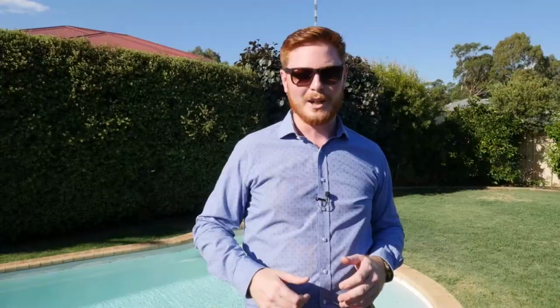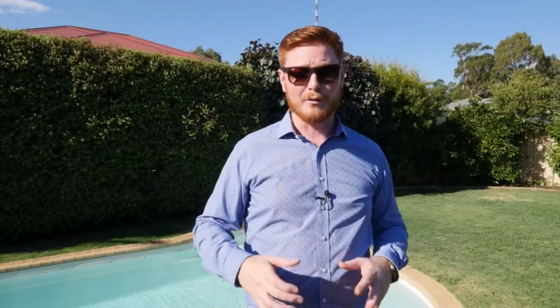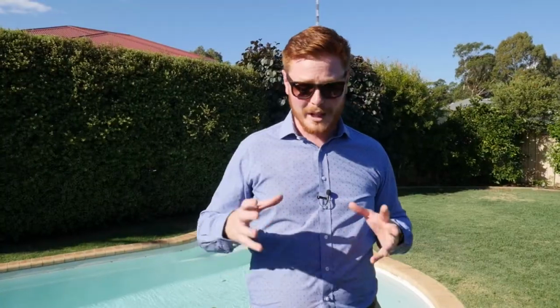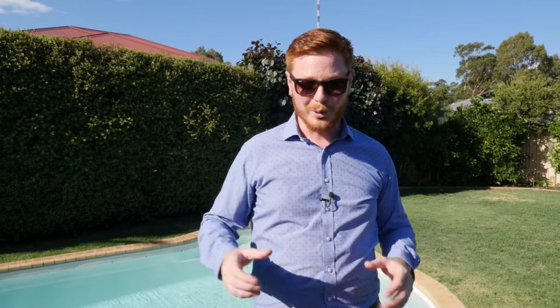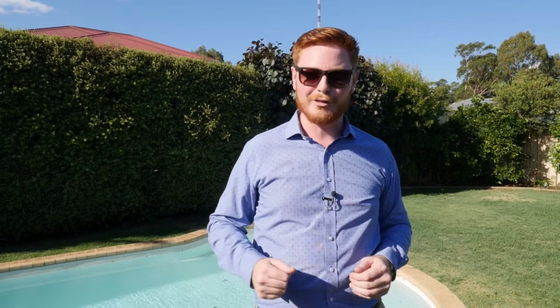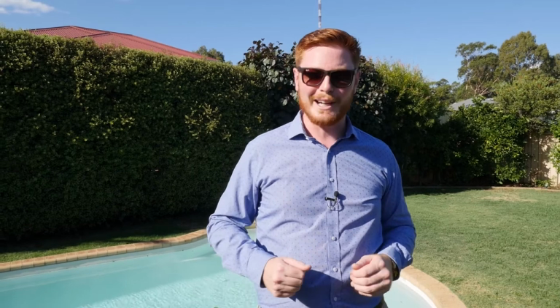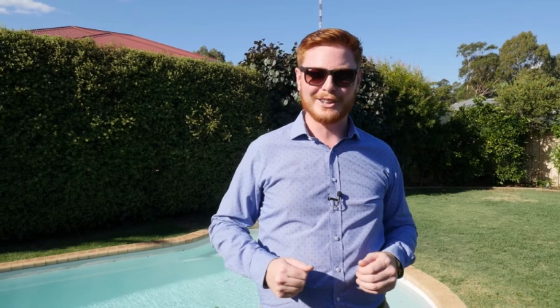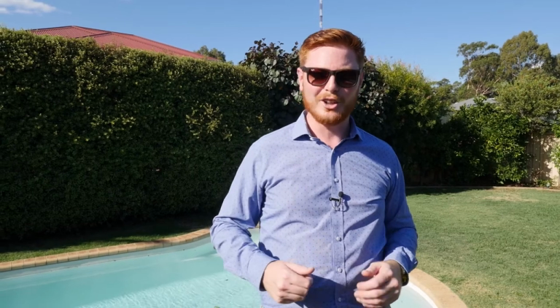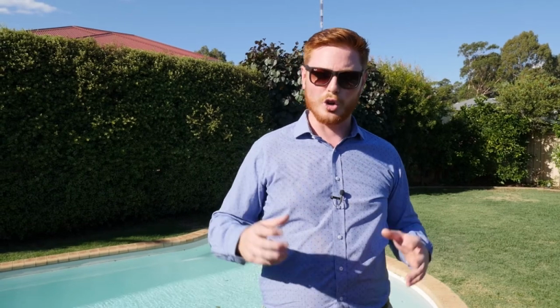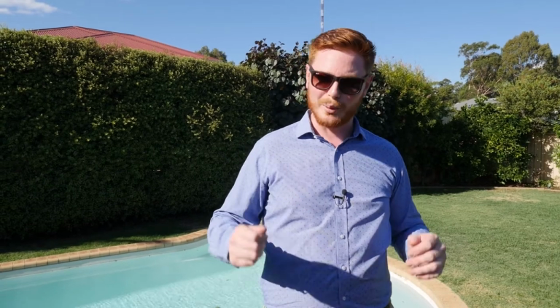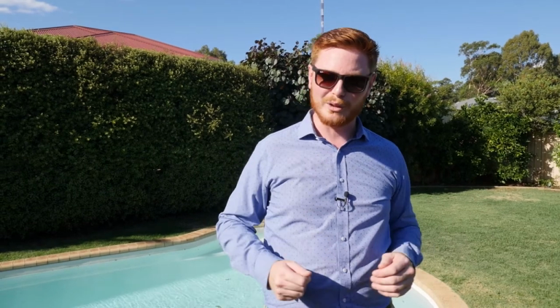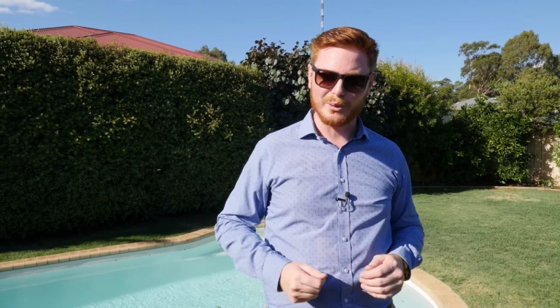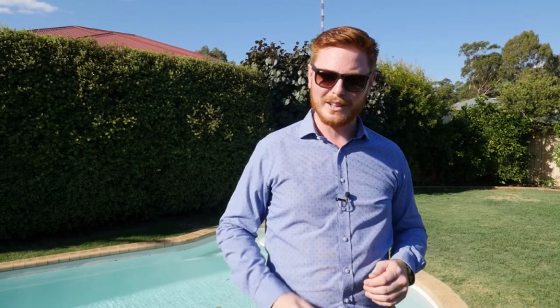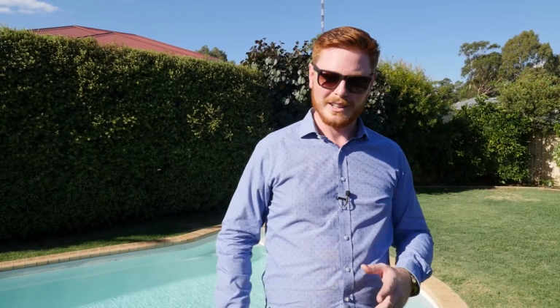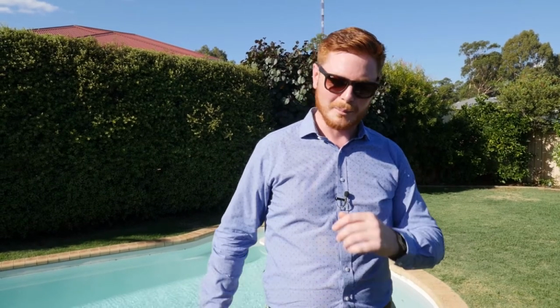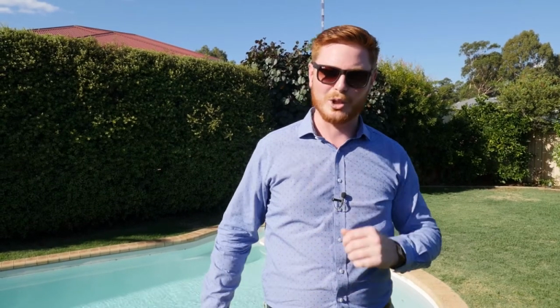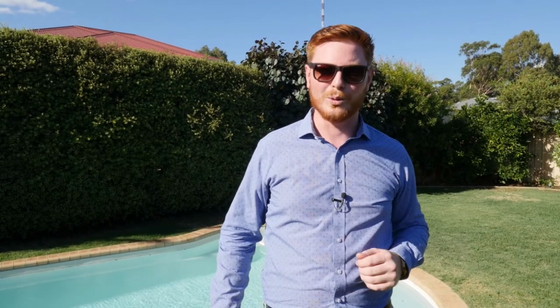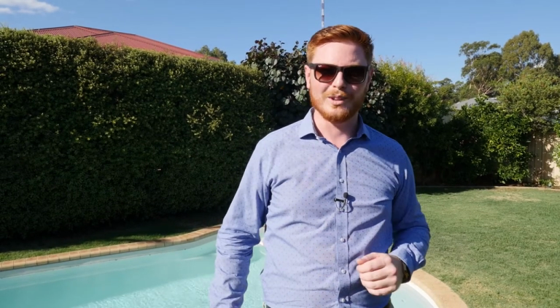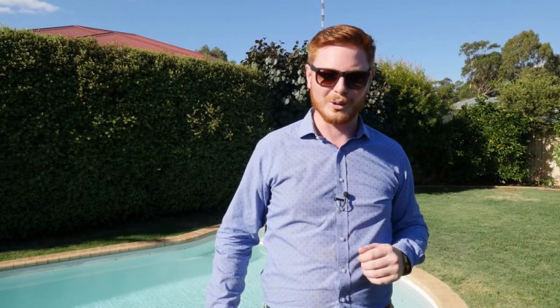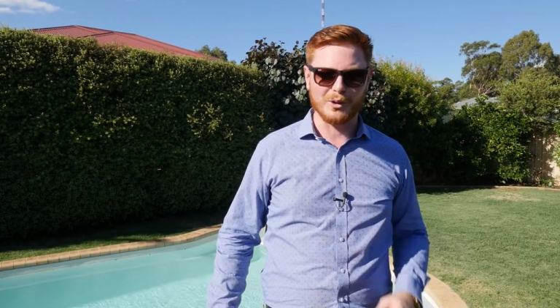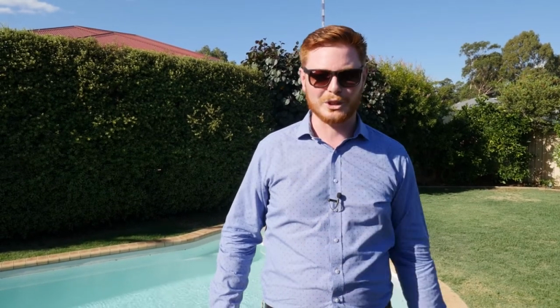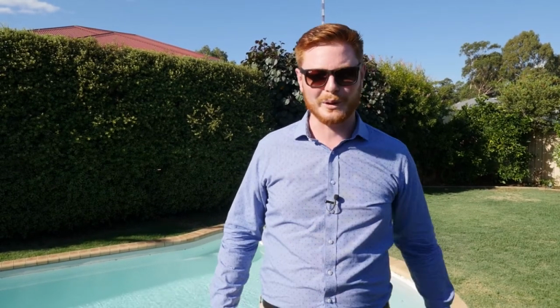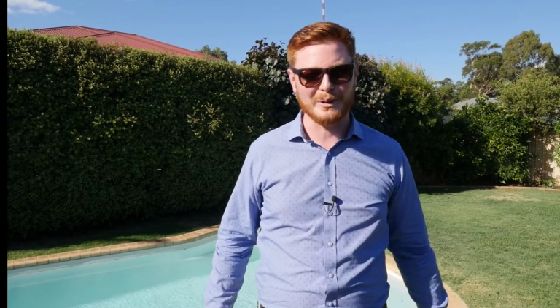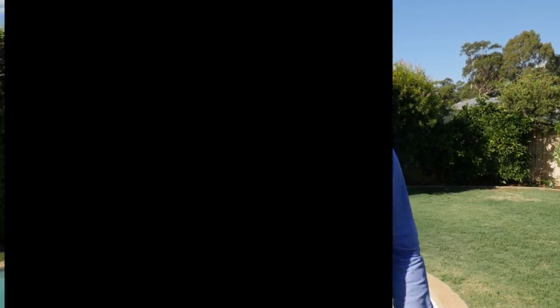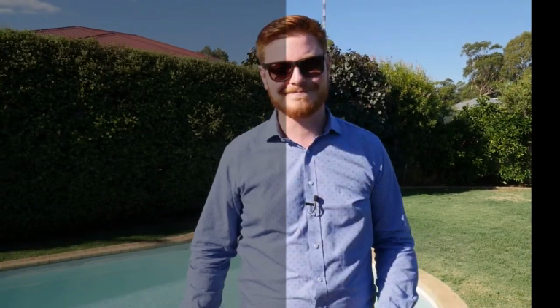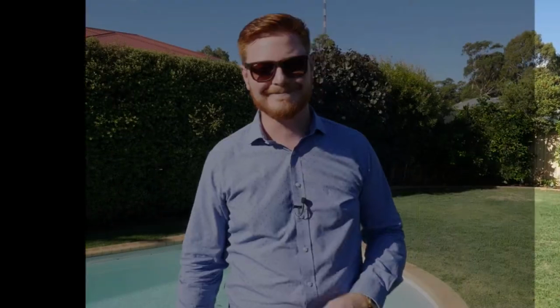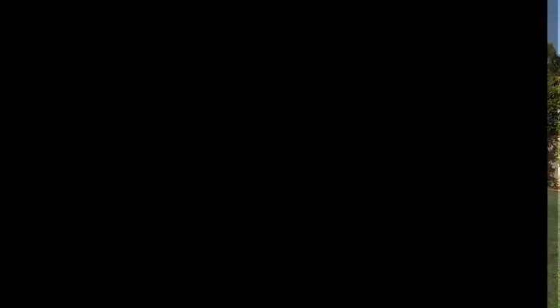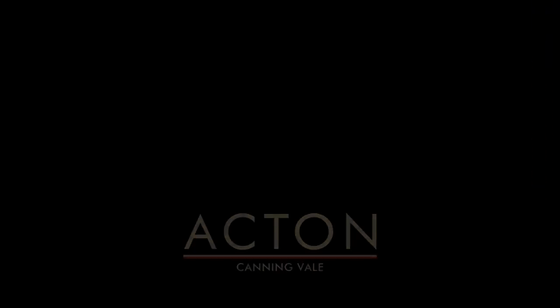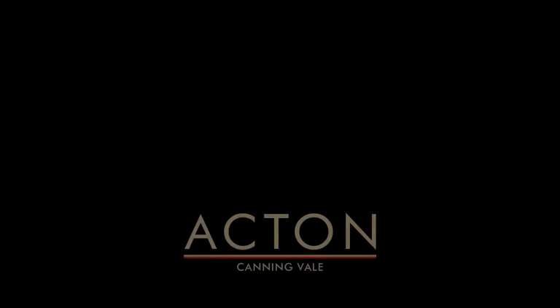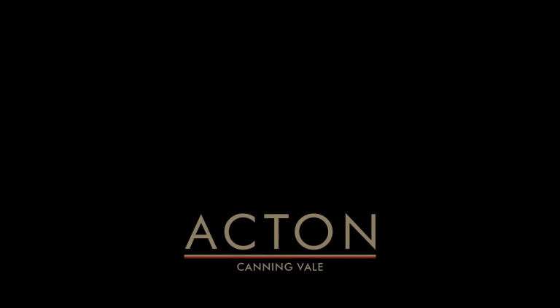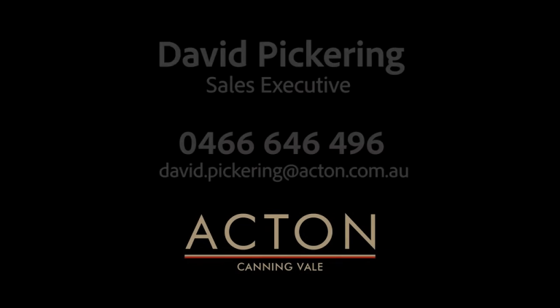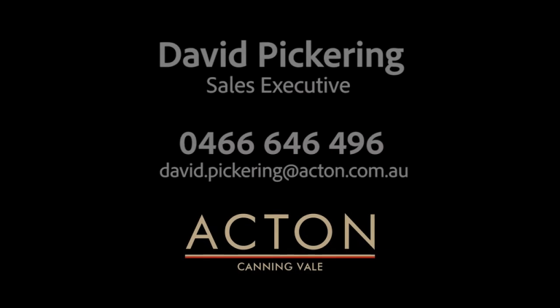For any more information or to book your viewing, give me a call. I look forward to showing you around.